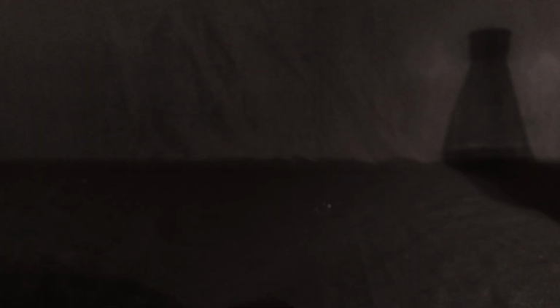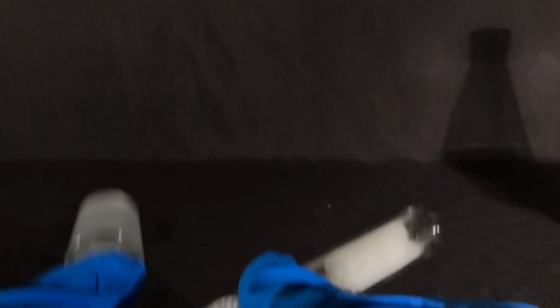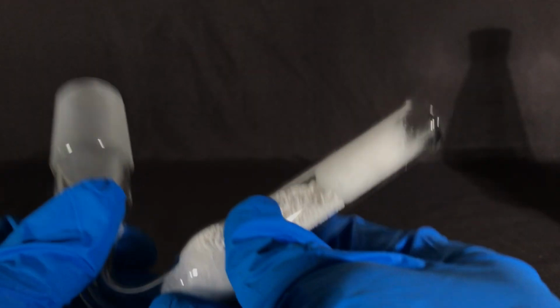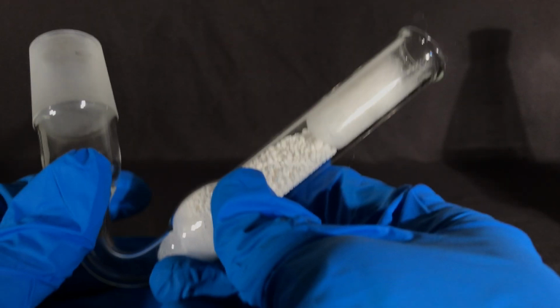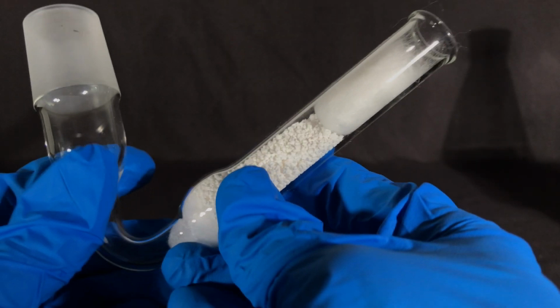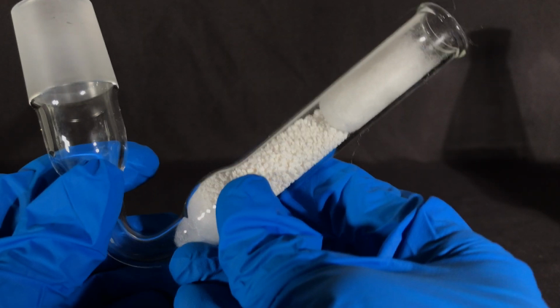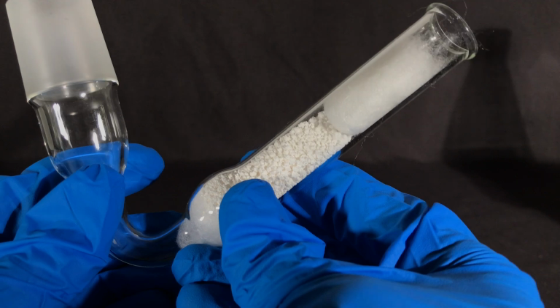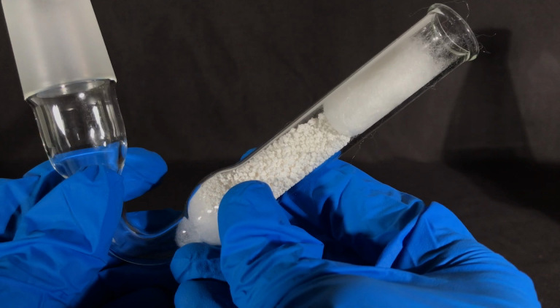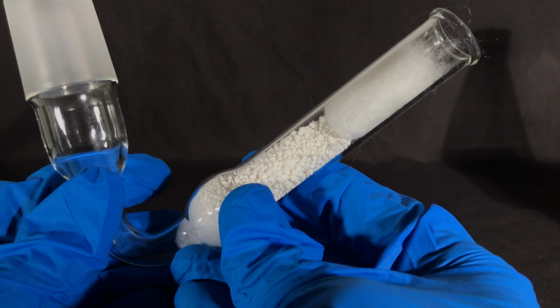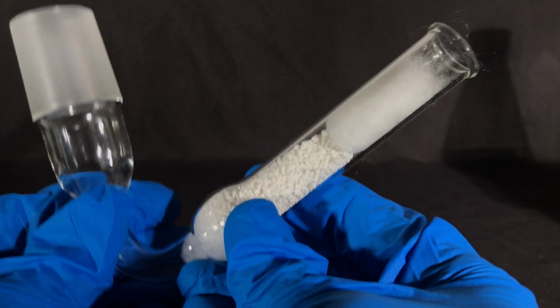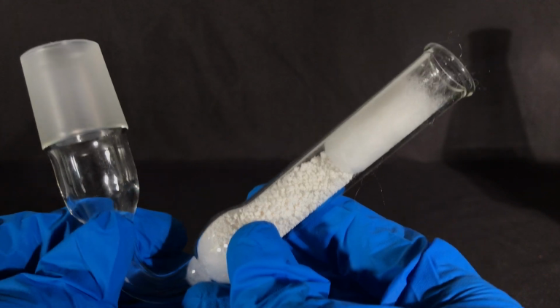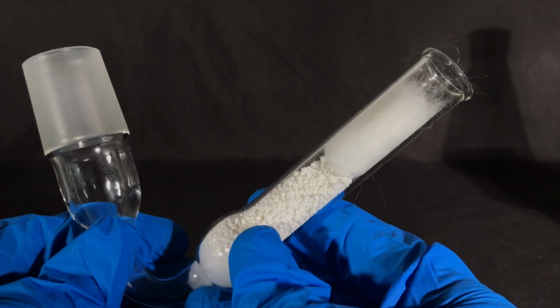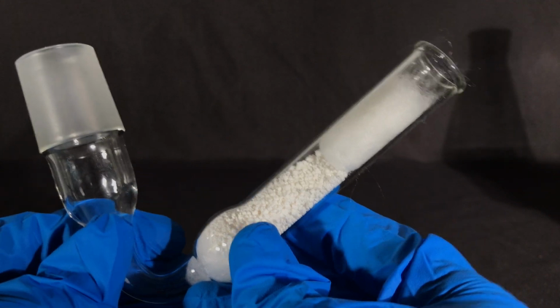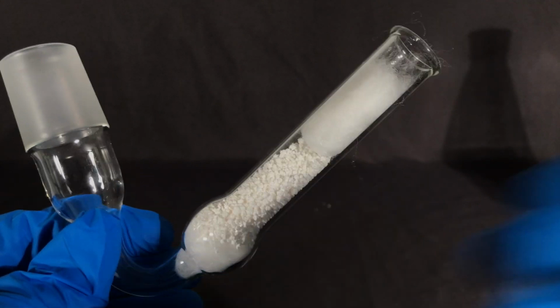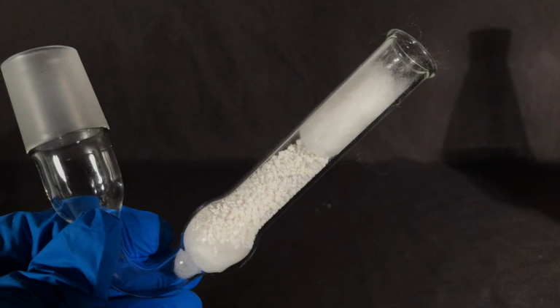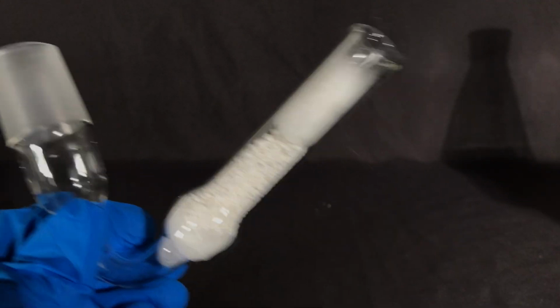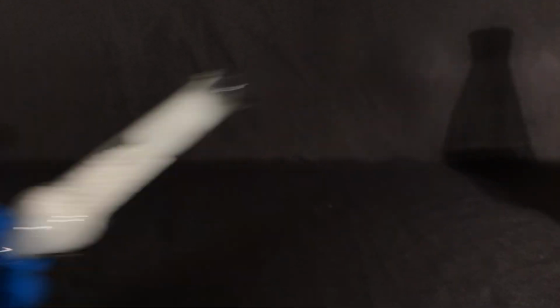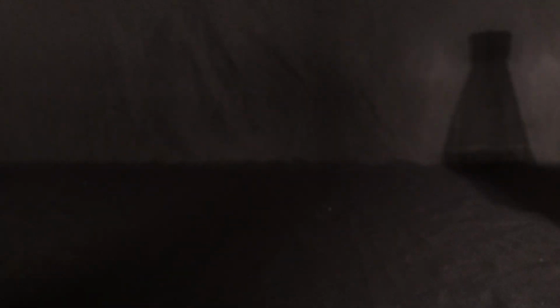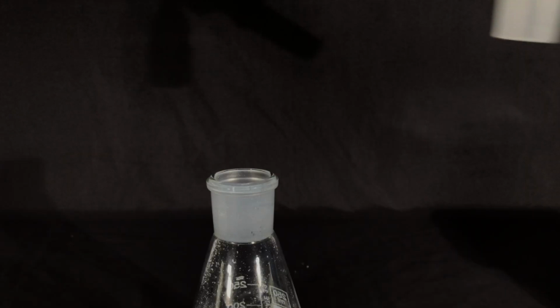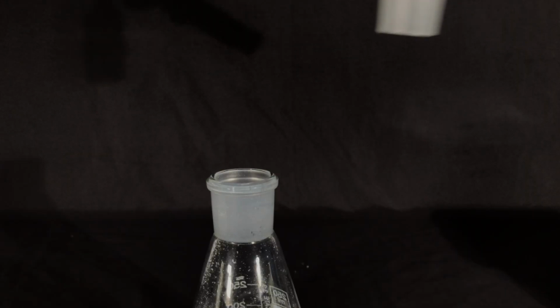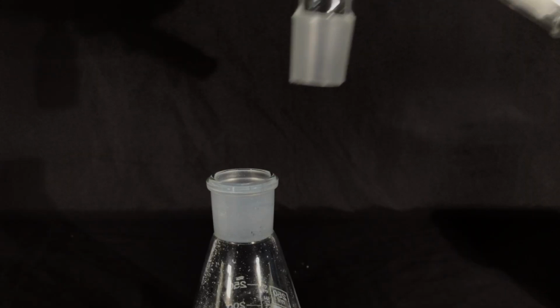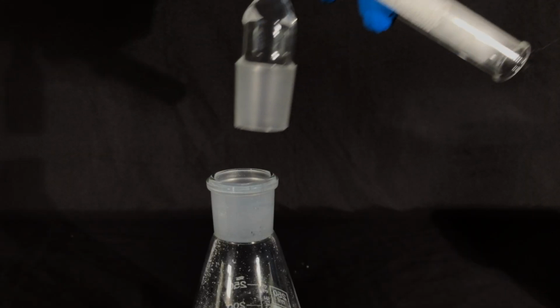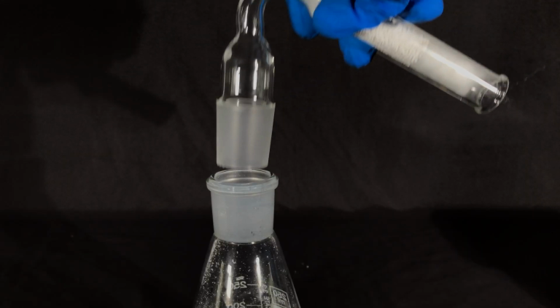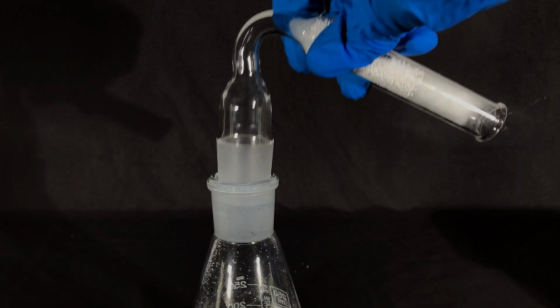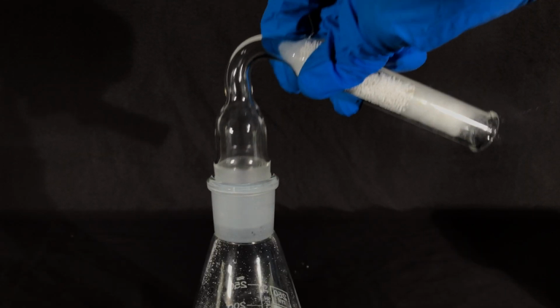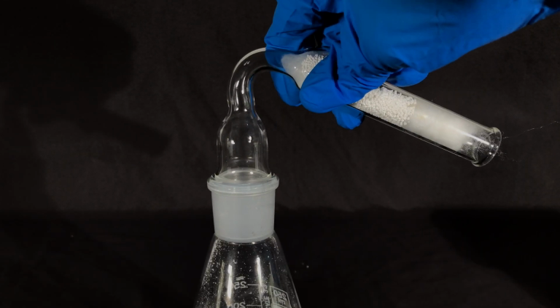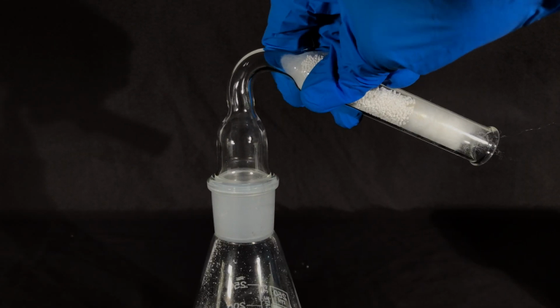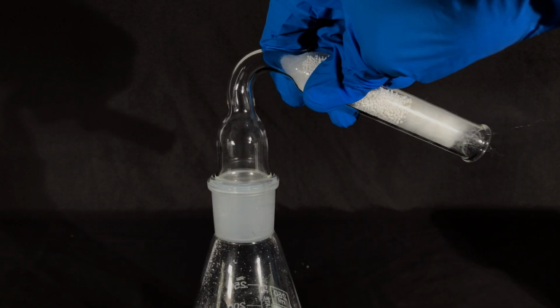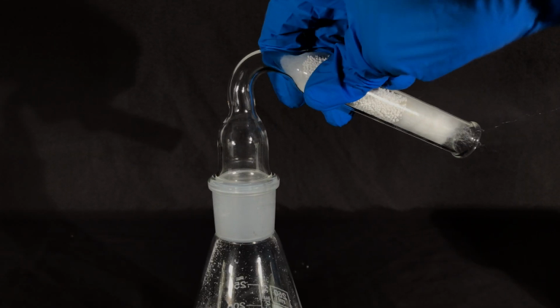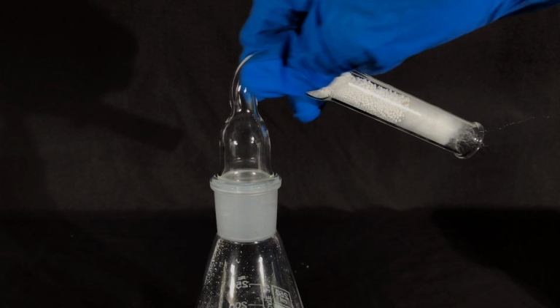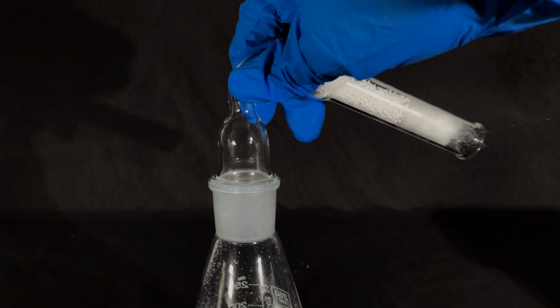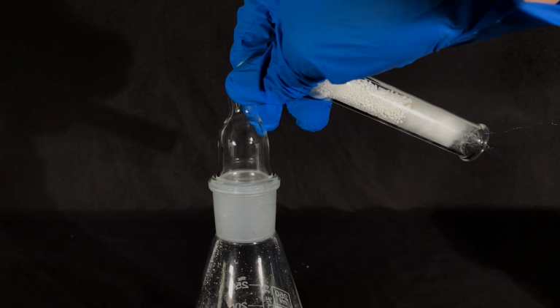We don't want the oxalic acid to suck up water again, therefore we added a drying tube containing anhydrous calcium chloride.